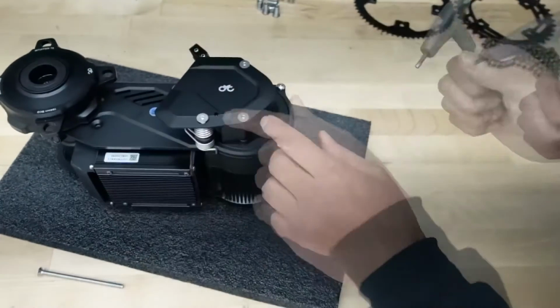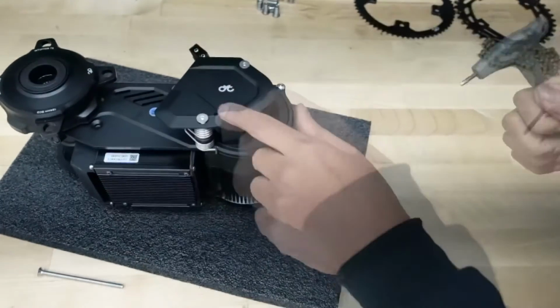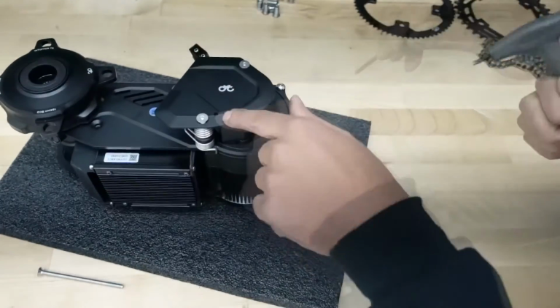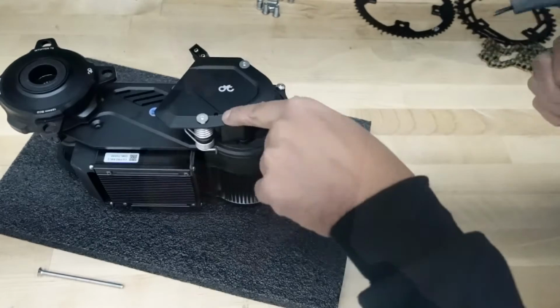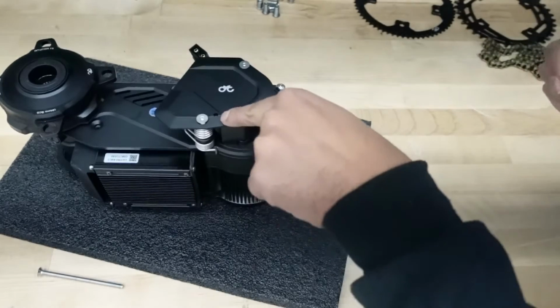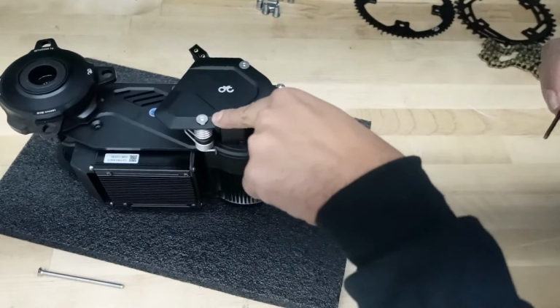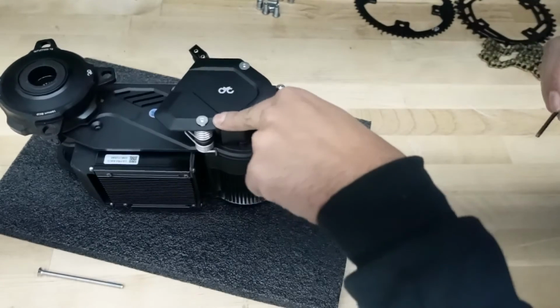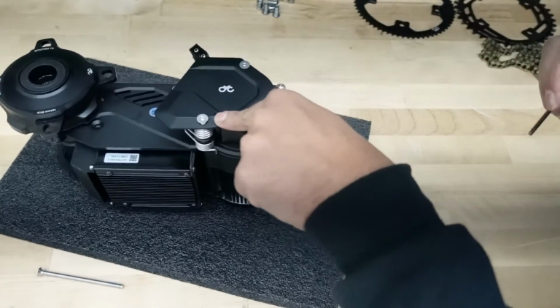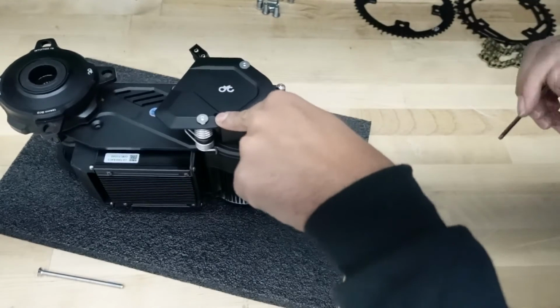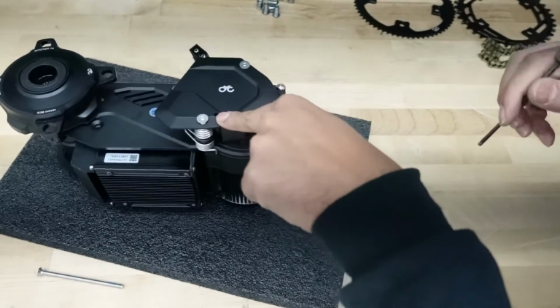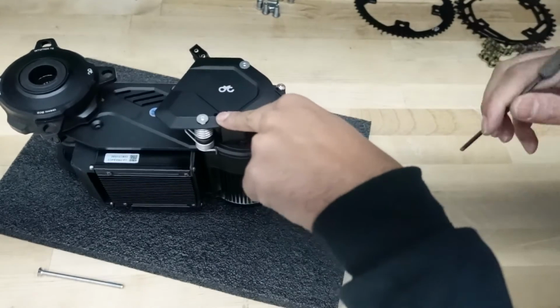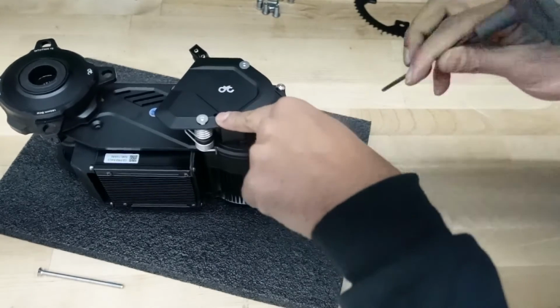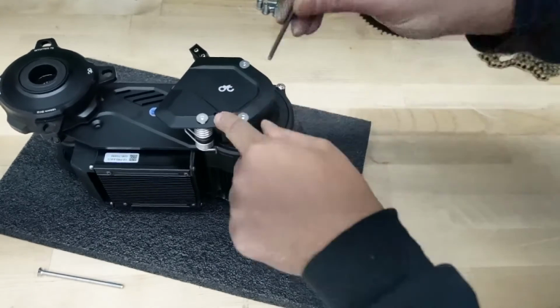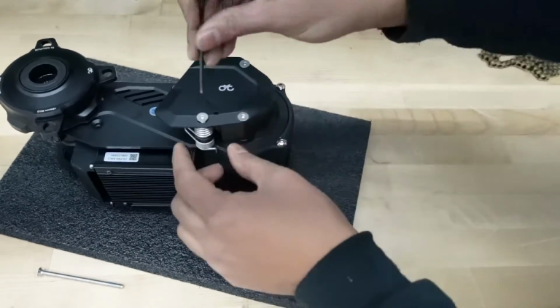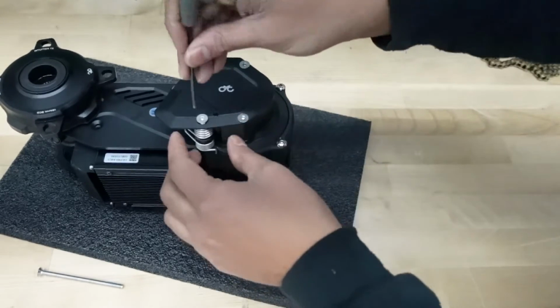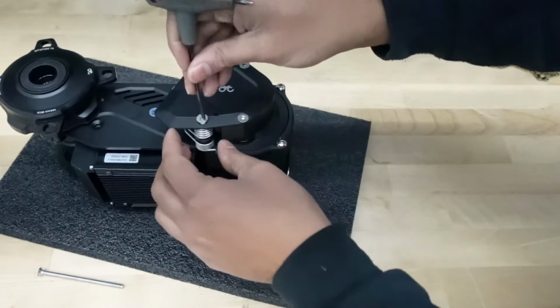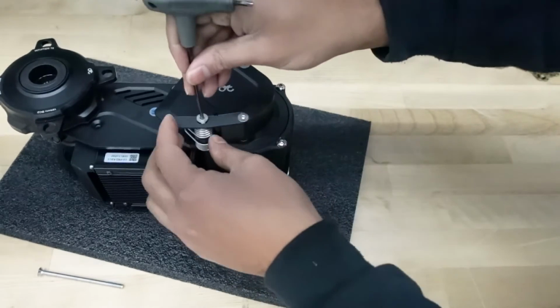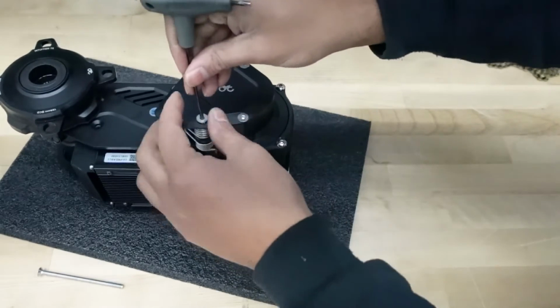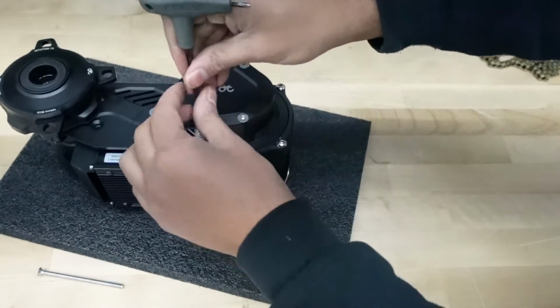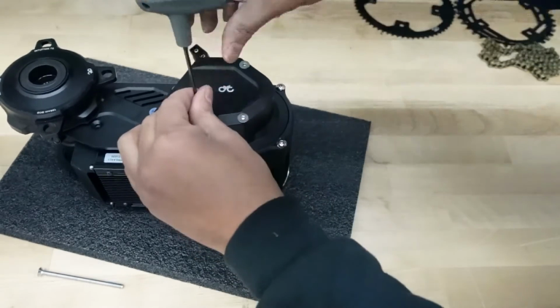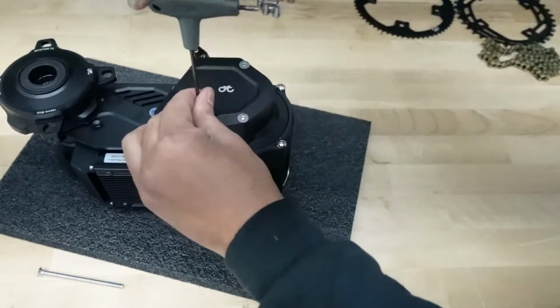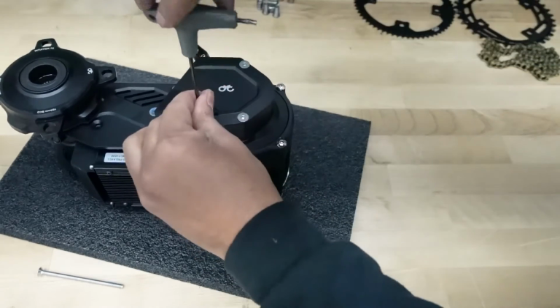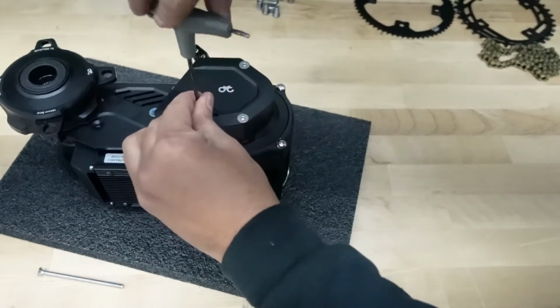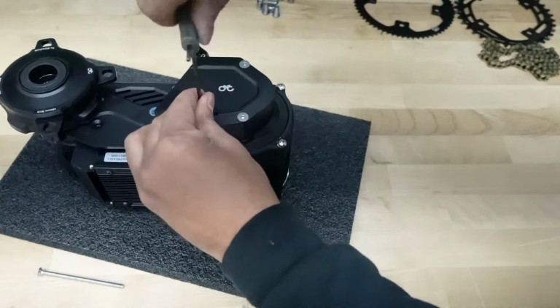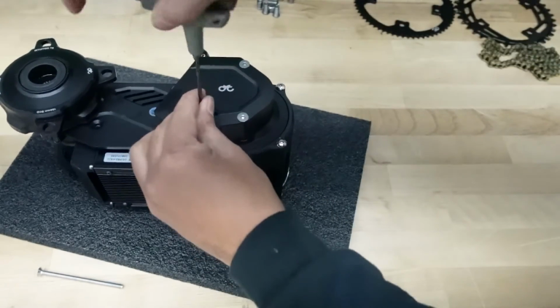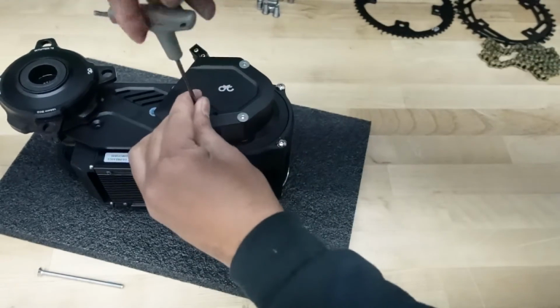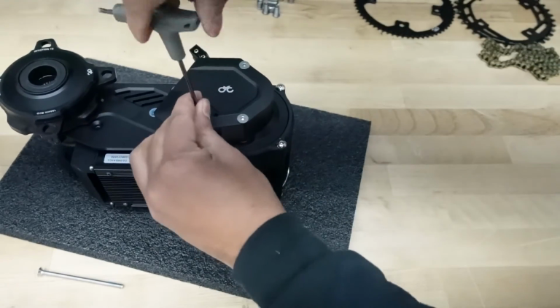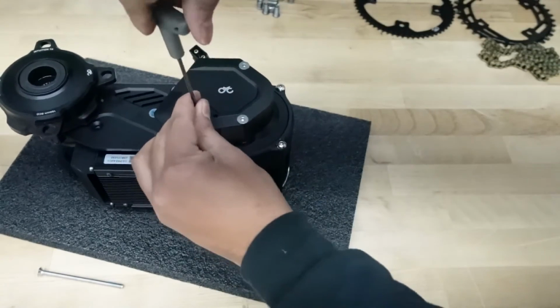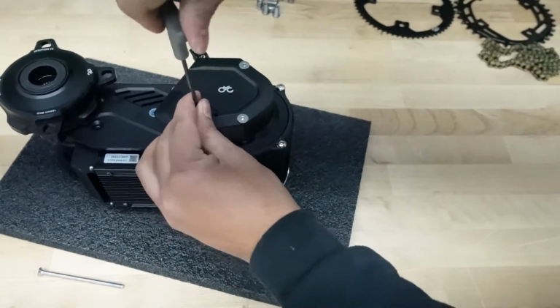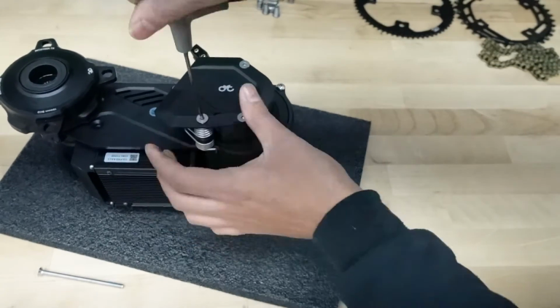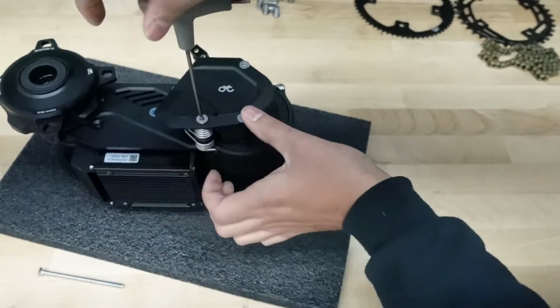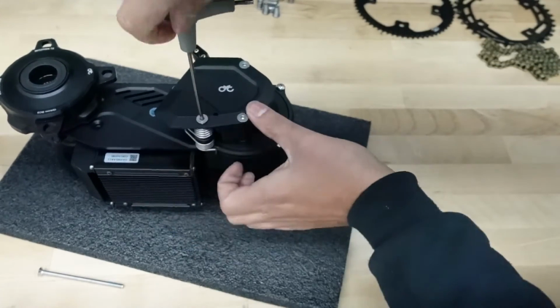Make sure that tab is going in that hole — otherwise, your chain won't be preloaded properly.